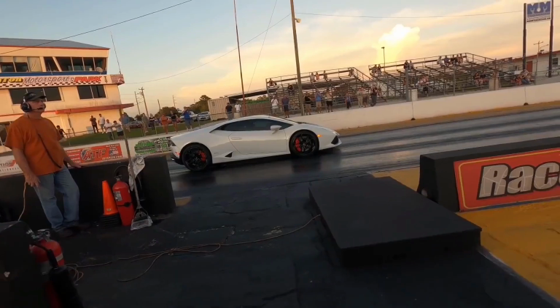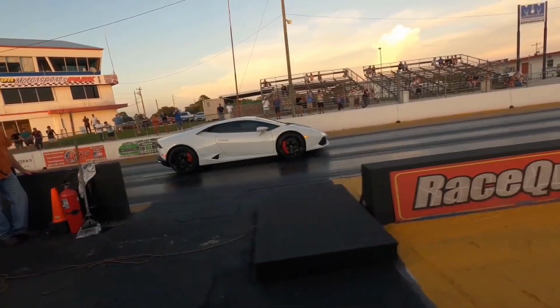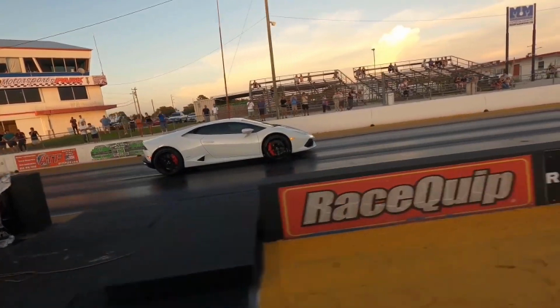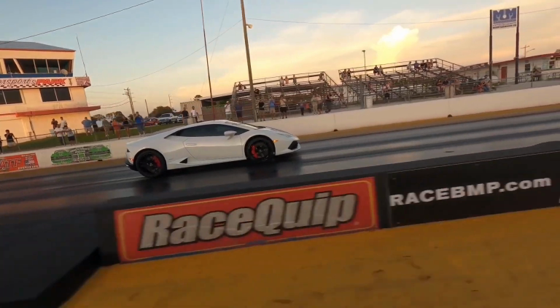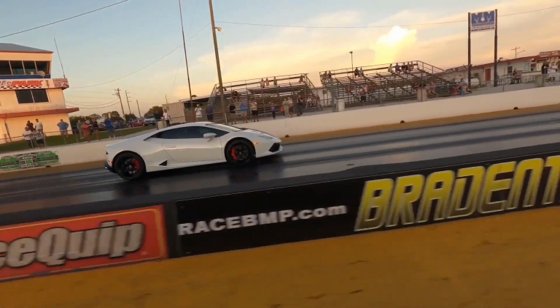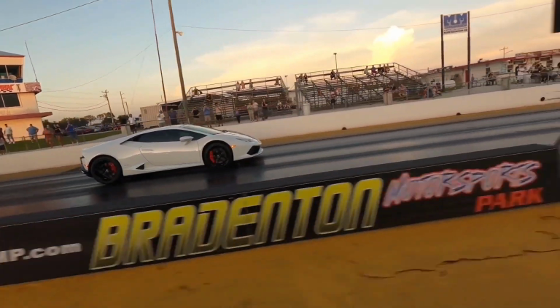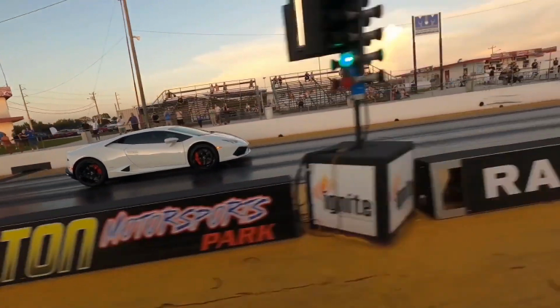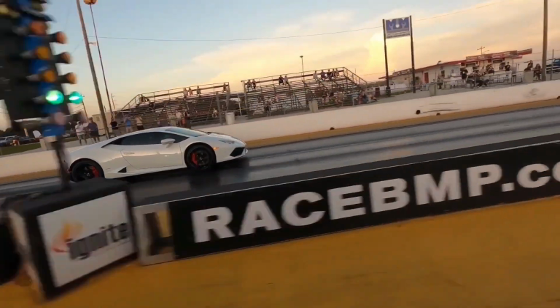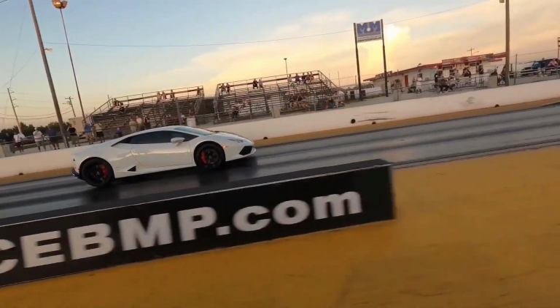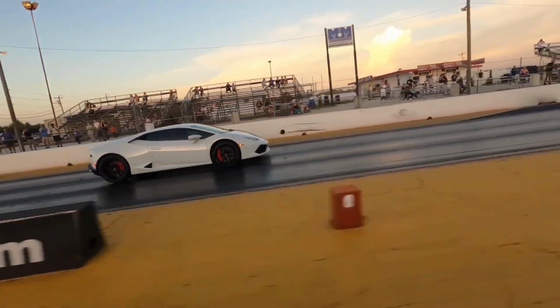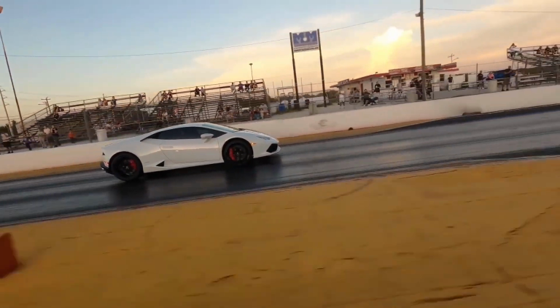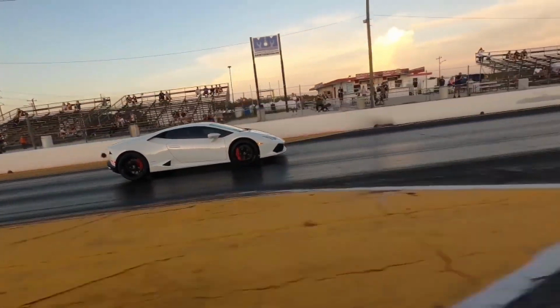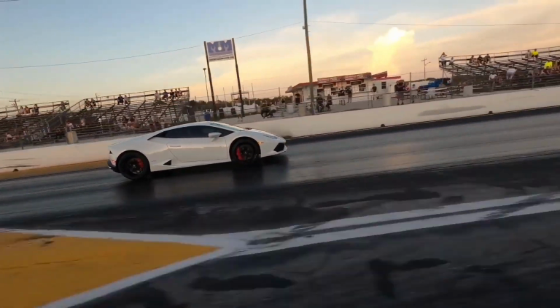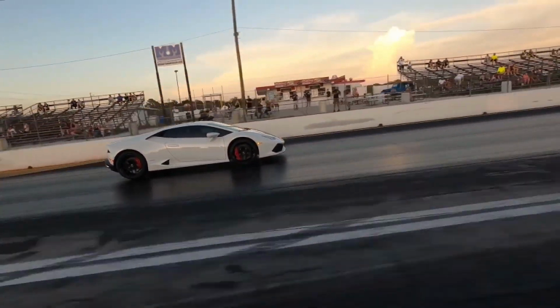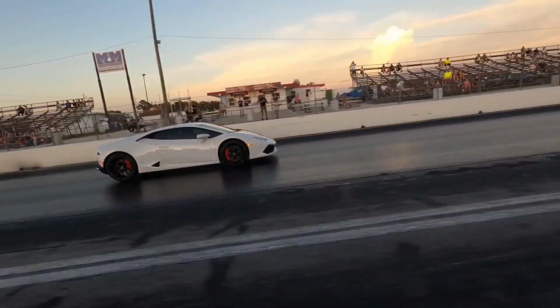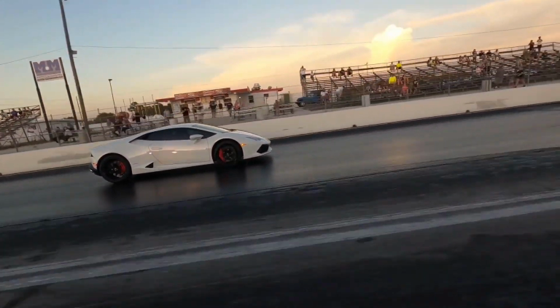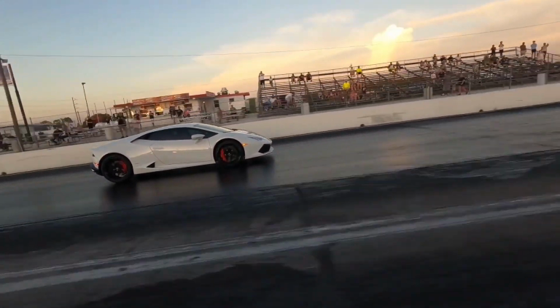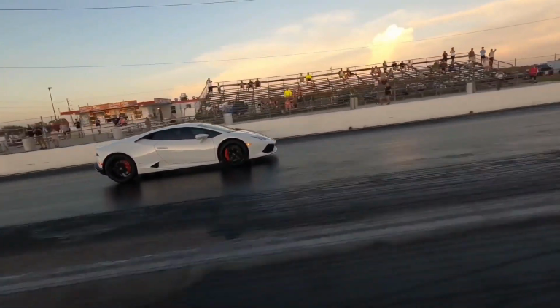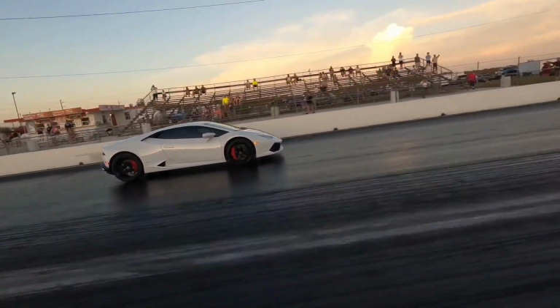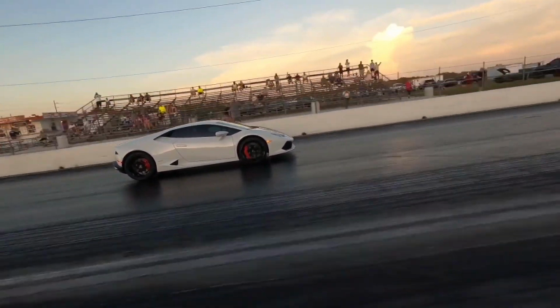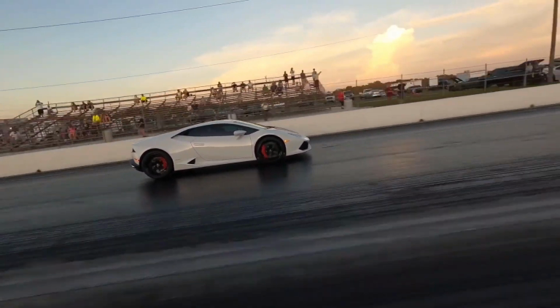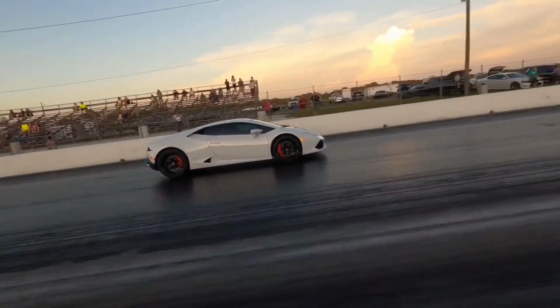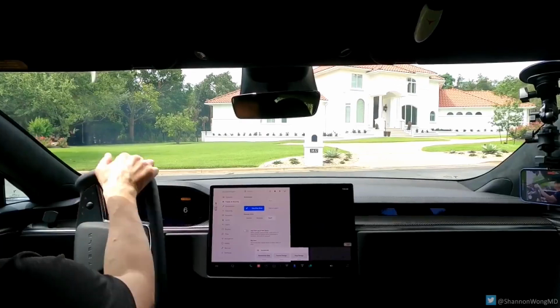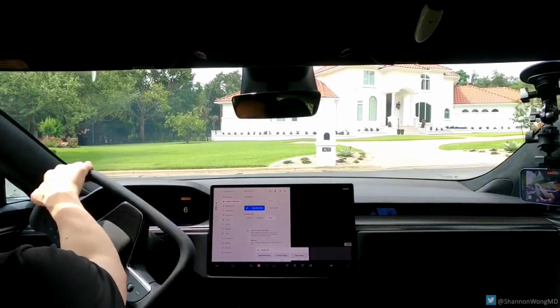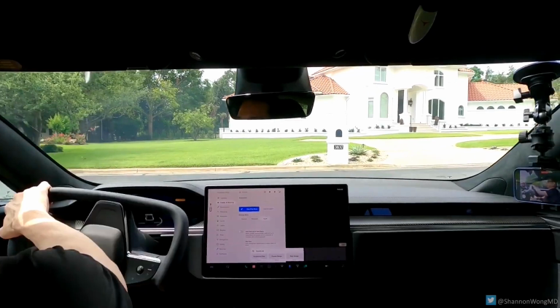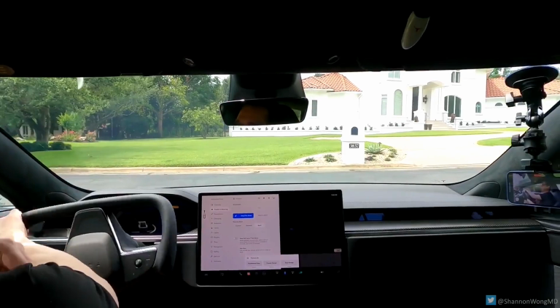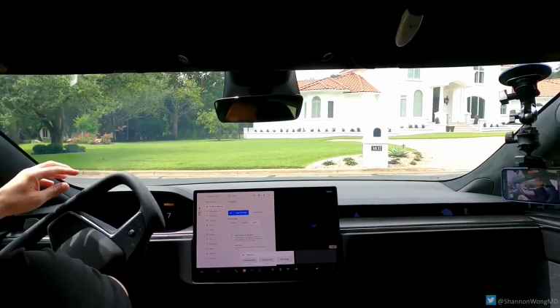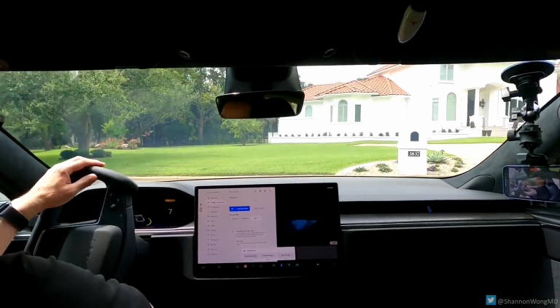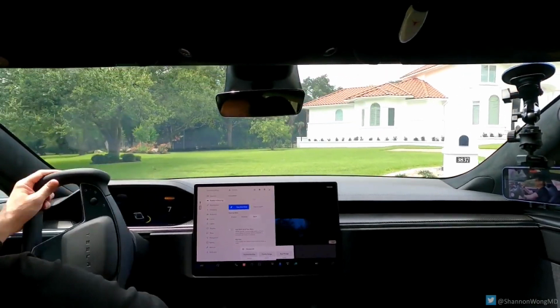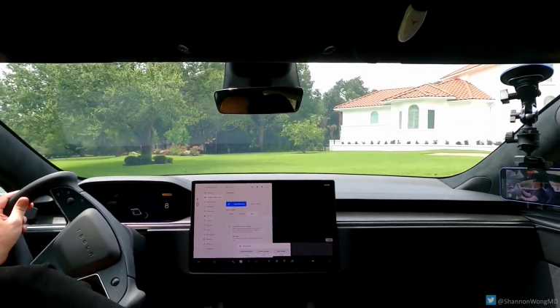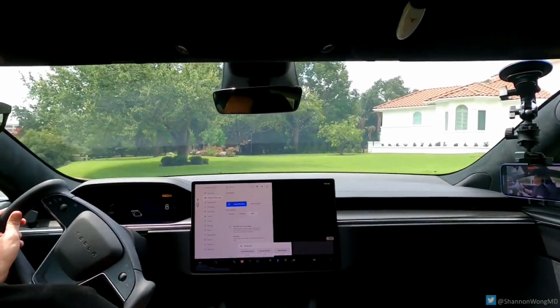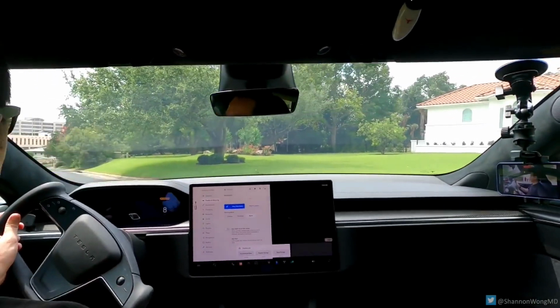Everyone knows that the Tesla Model S Plaid is insanely fast in a straight line, but what is it like to use as a daily driver?